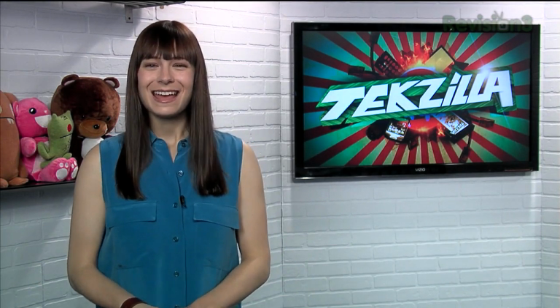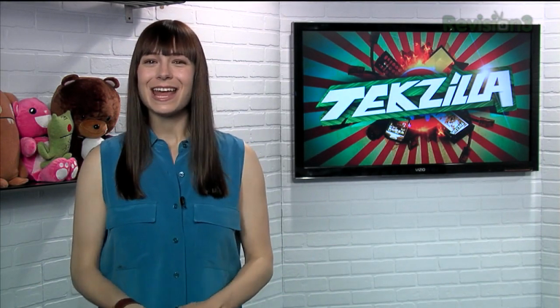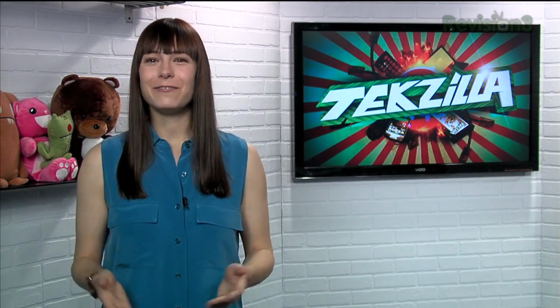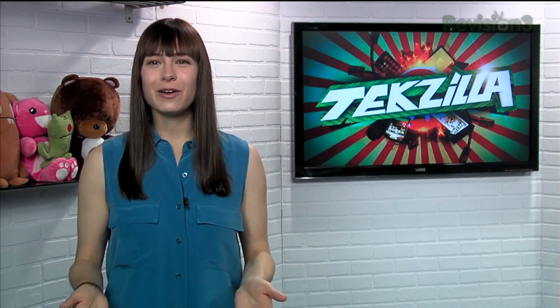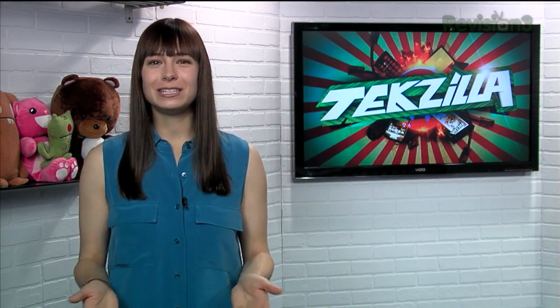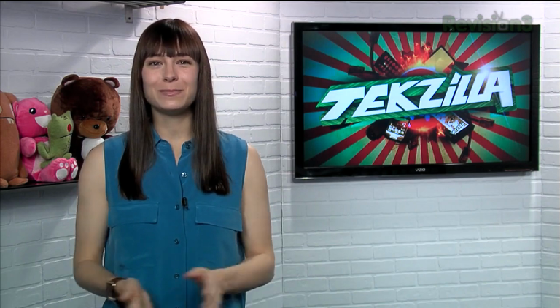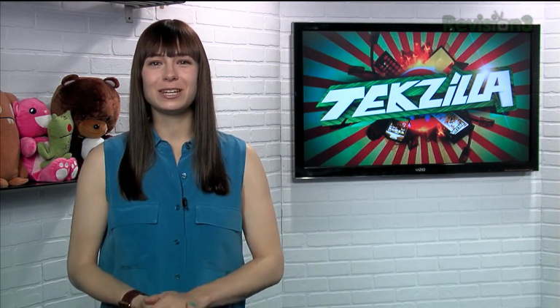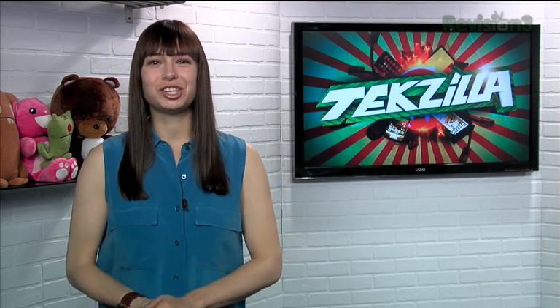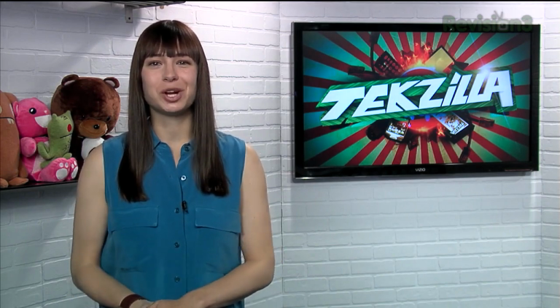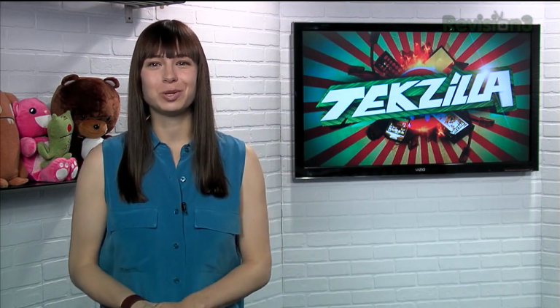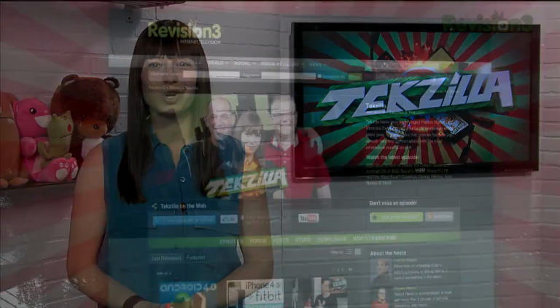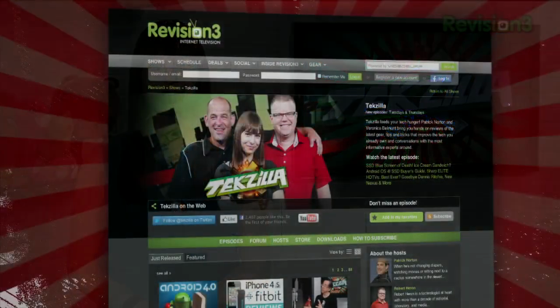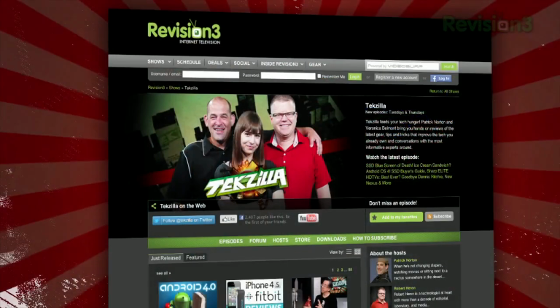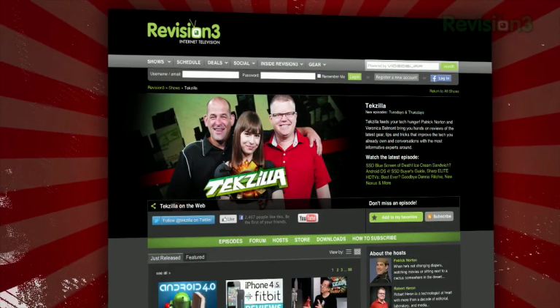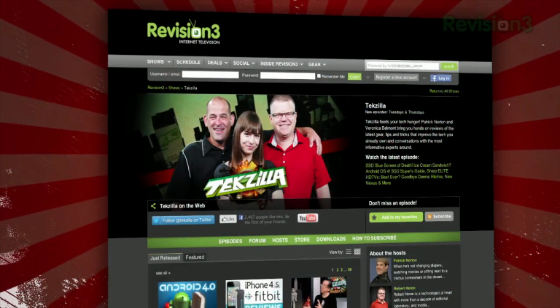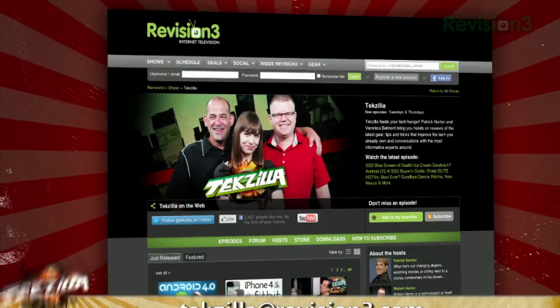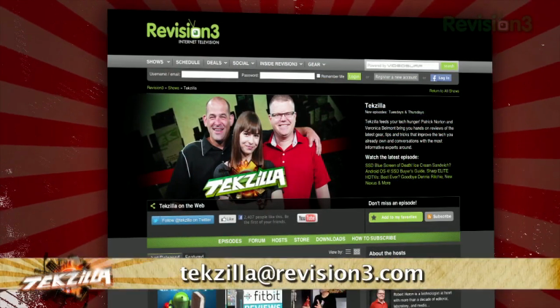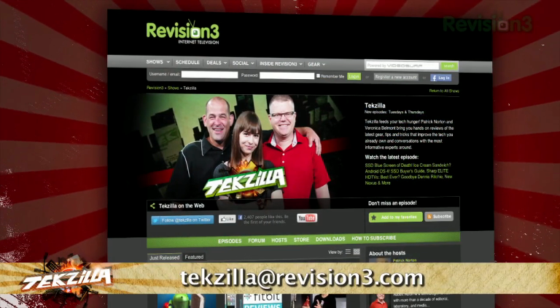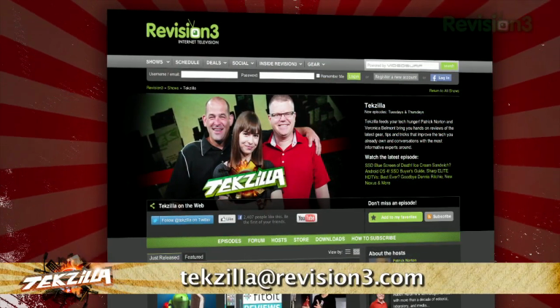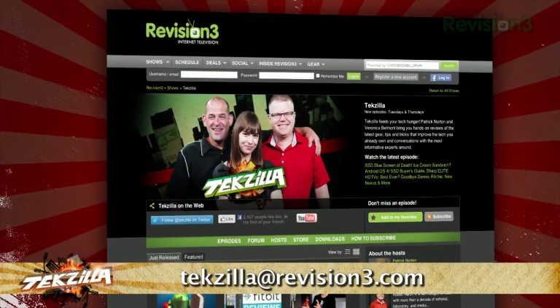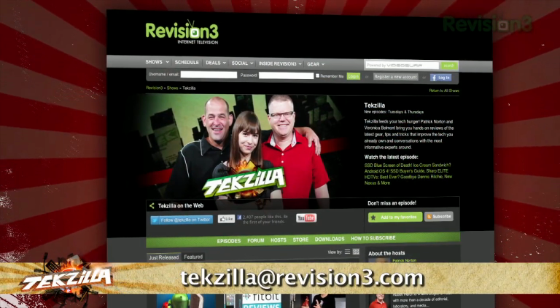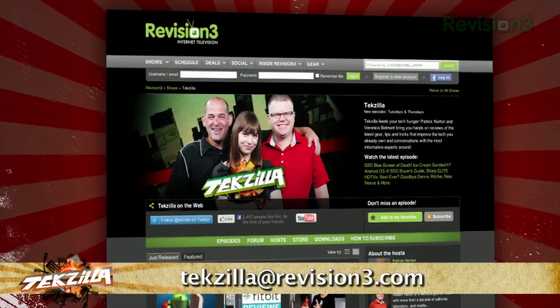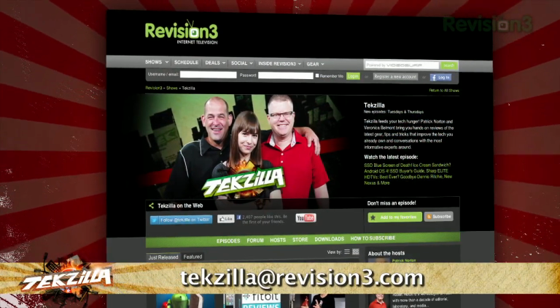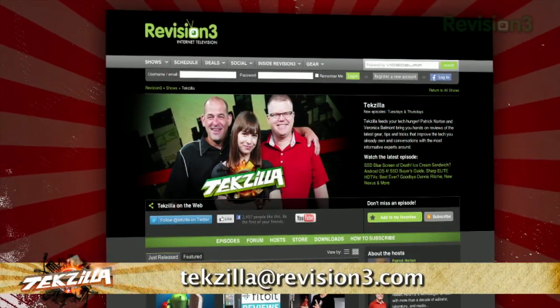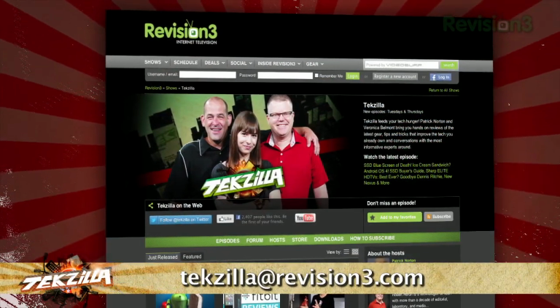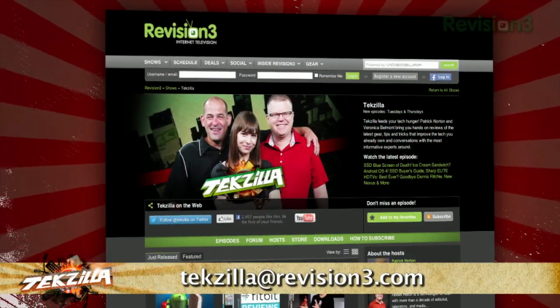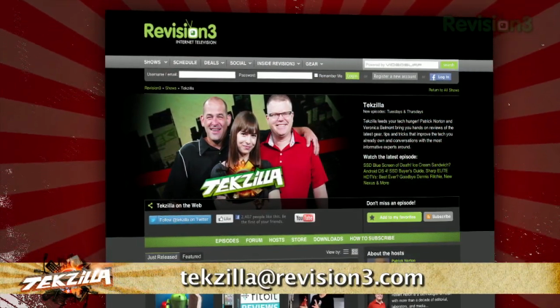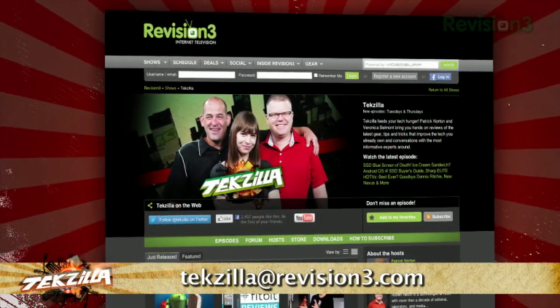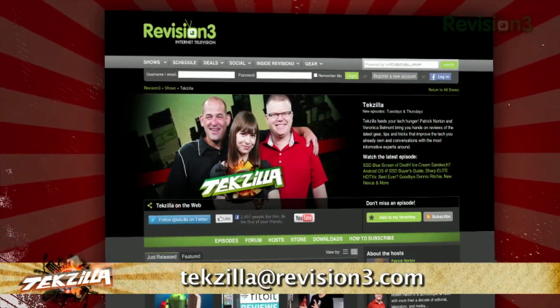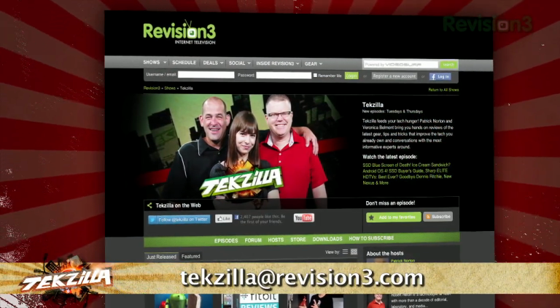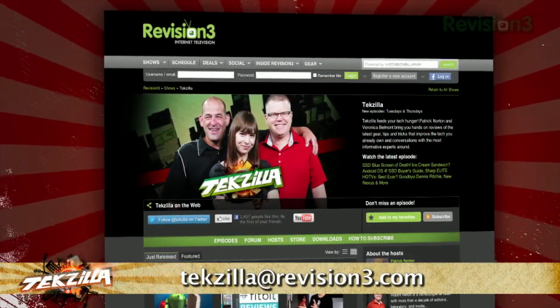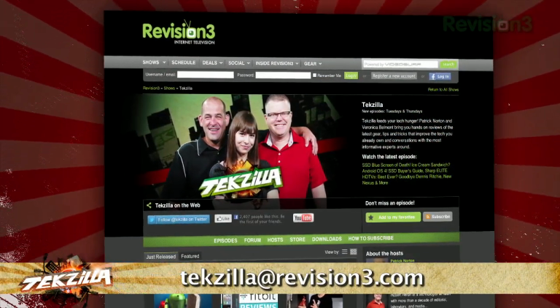Now if you have a tip you'd like to share with the world, let us know. Email us at texila@revision3.com.